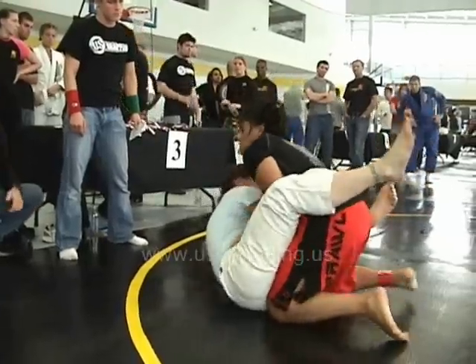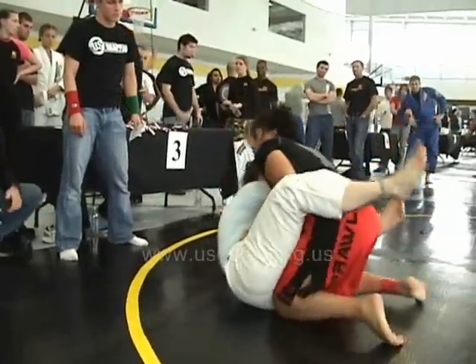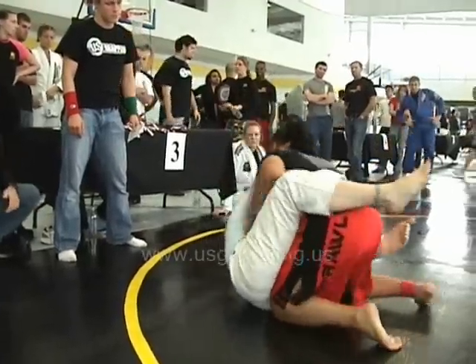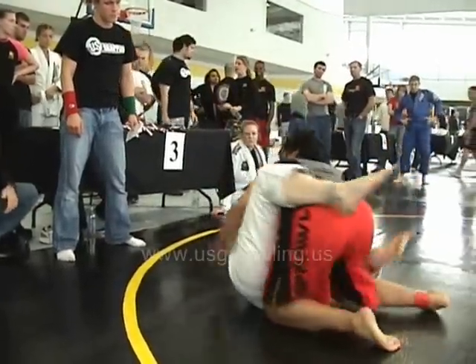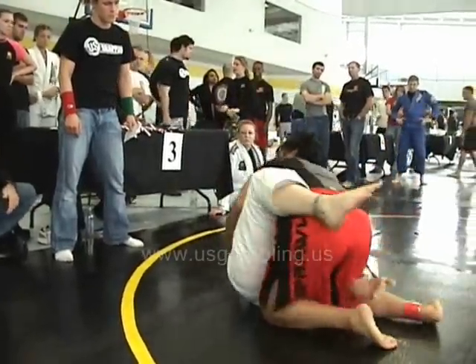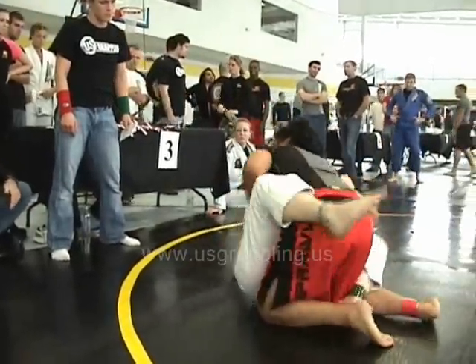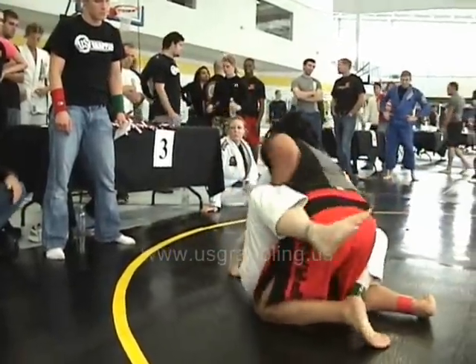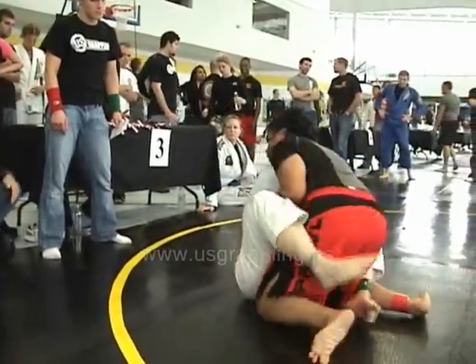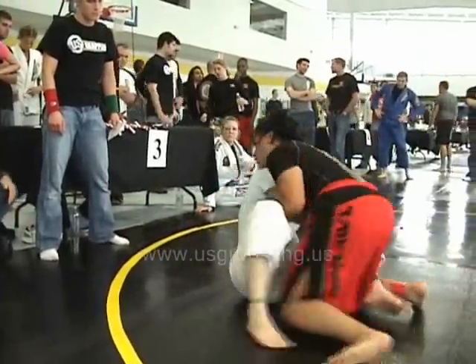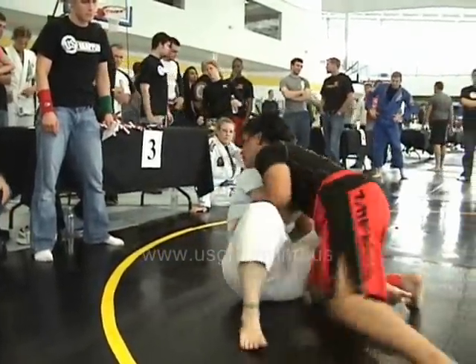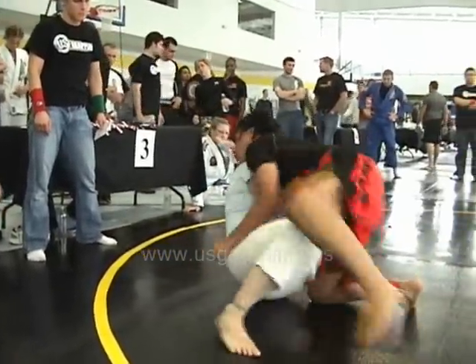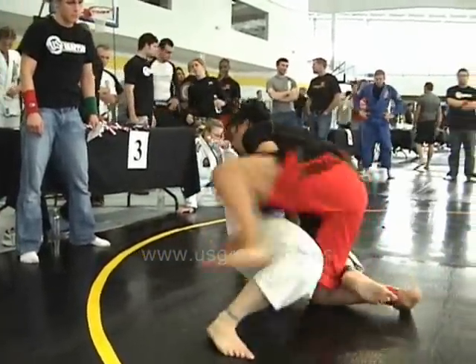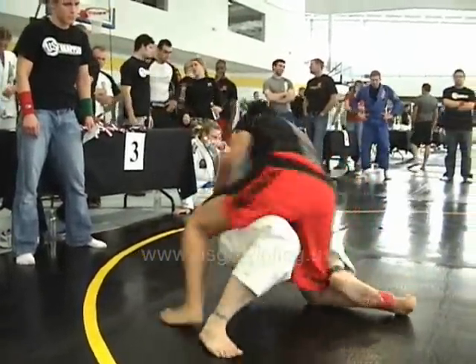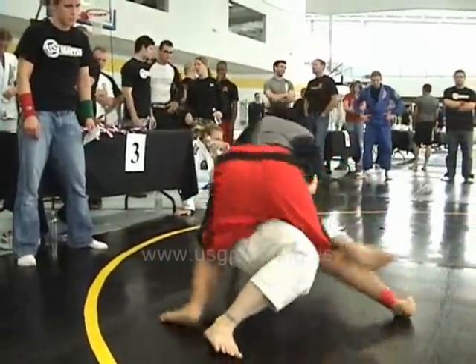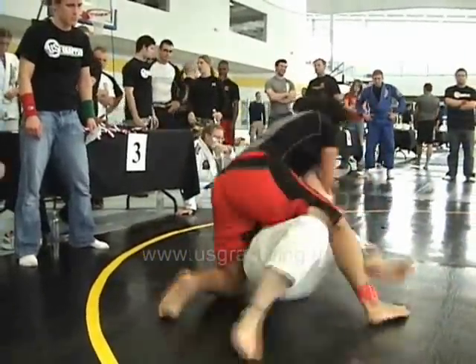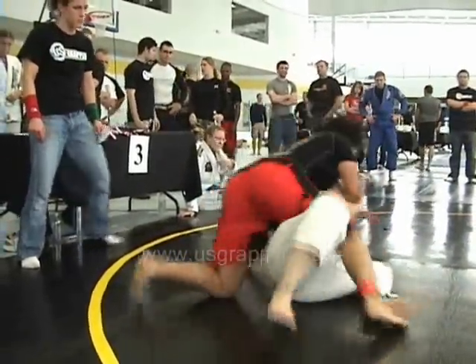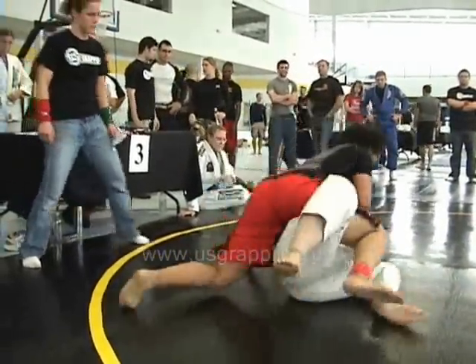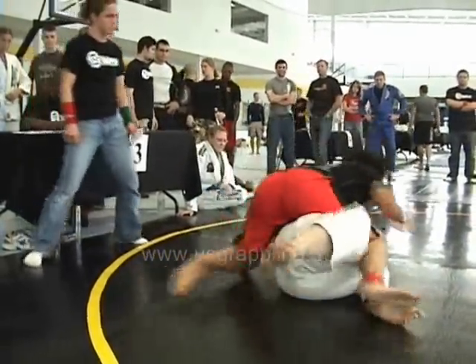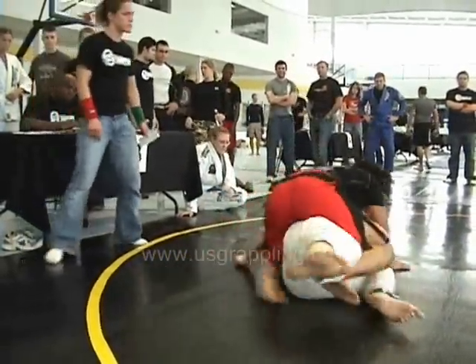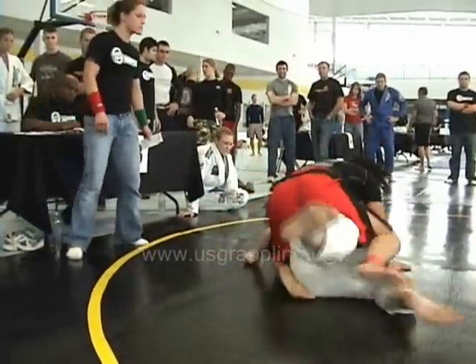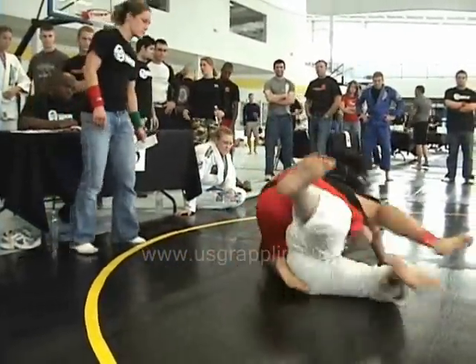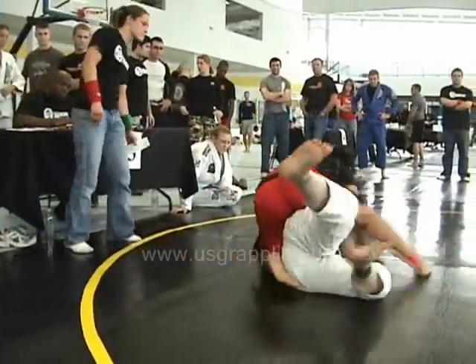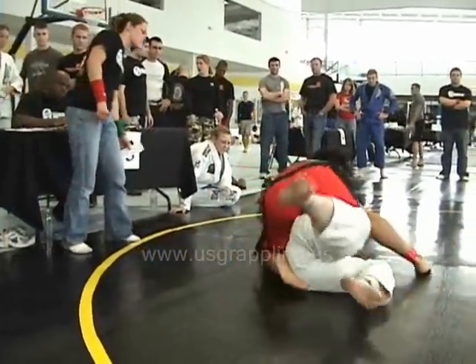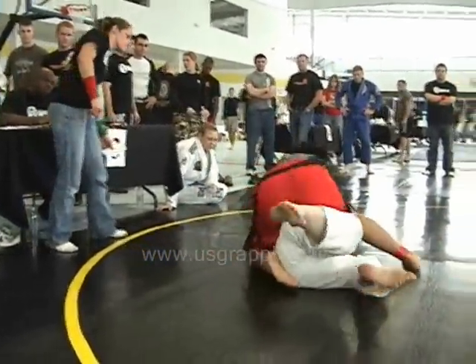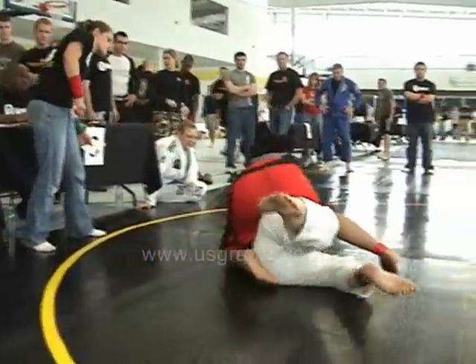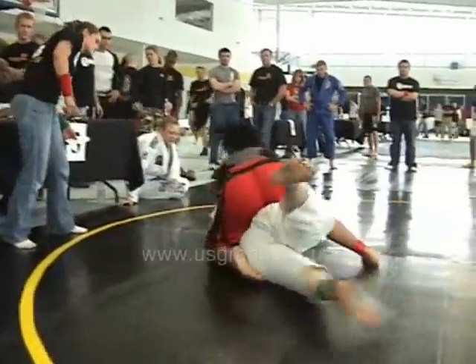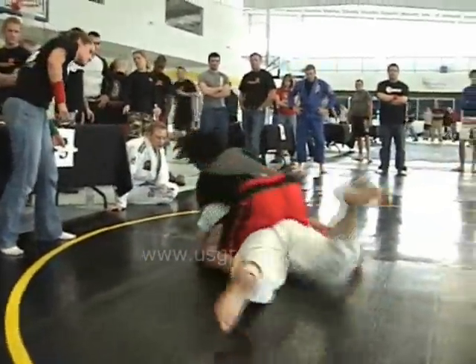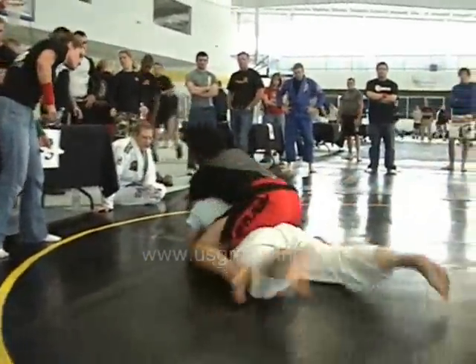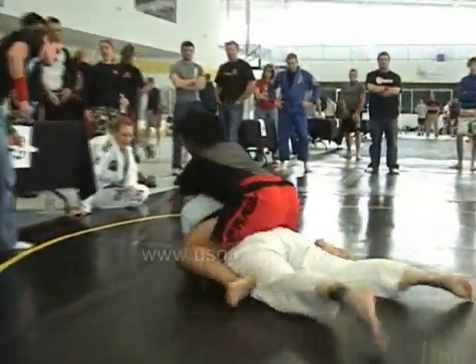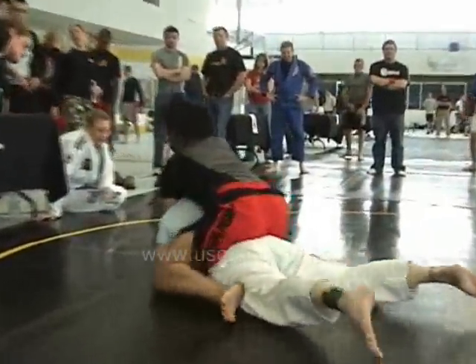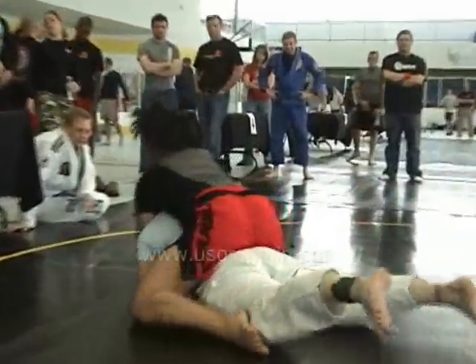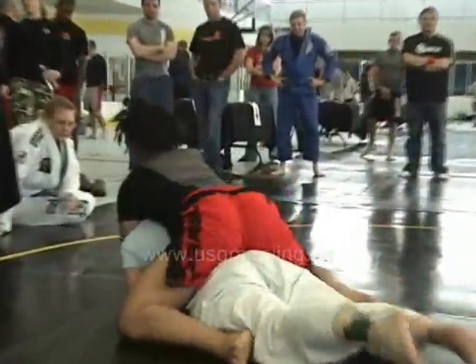Push out, push out. Come up, hip up. There you go, Mel. Bring it back, sit back.